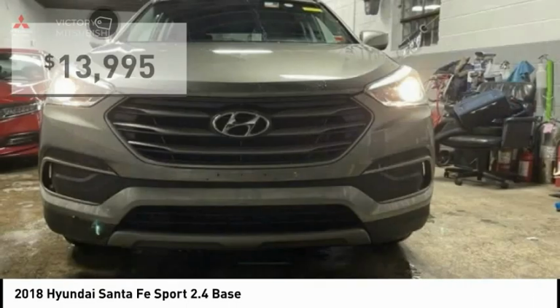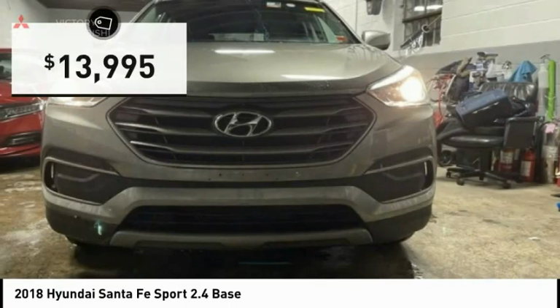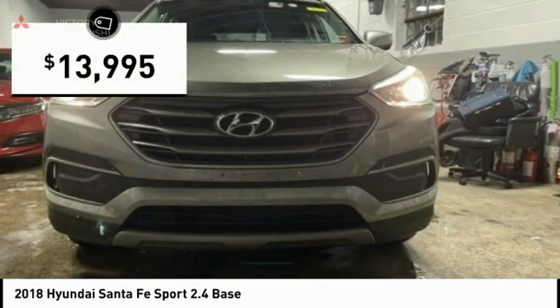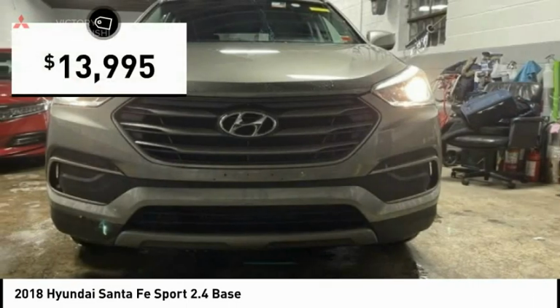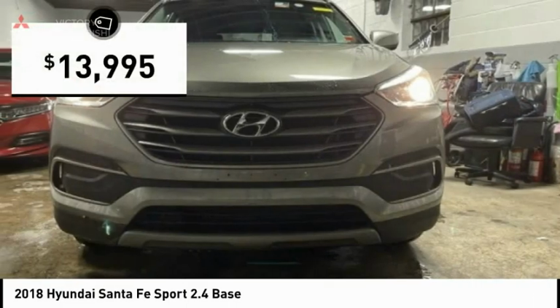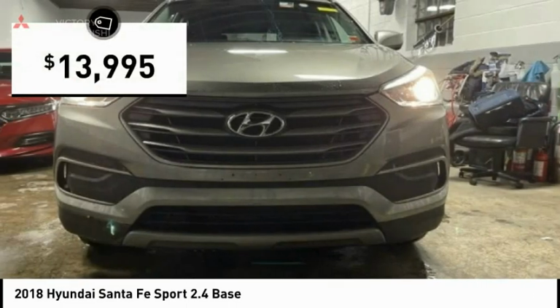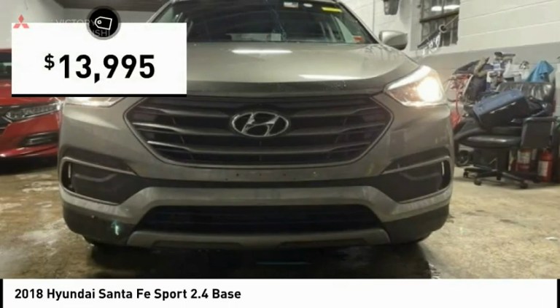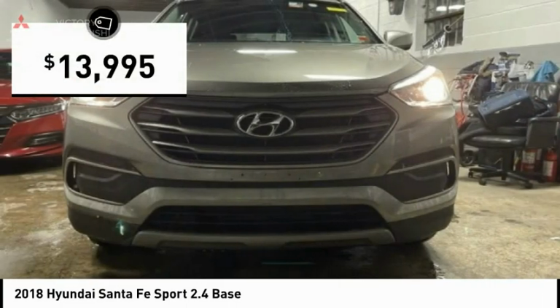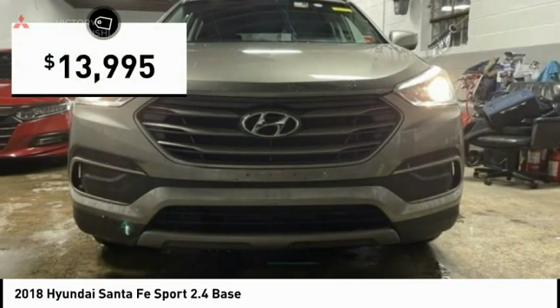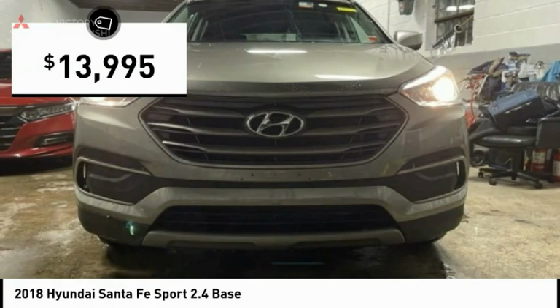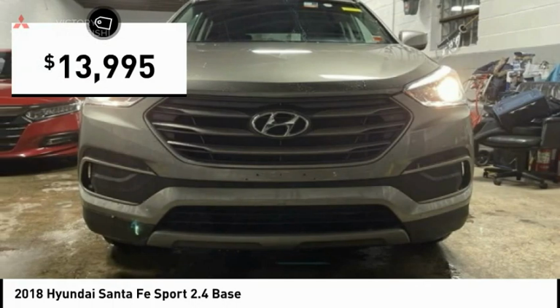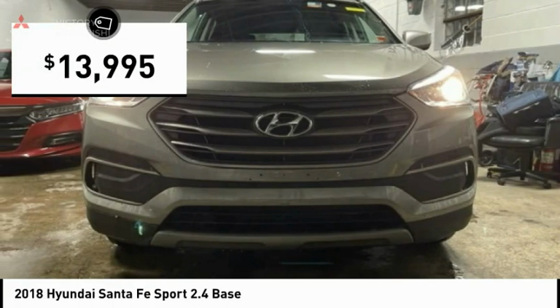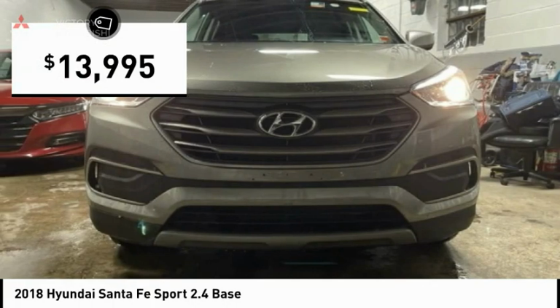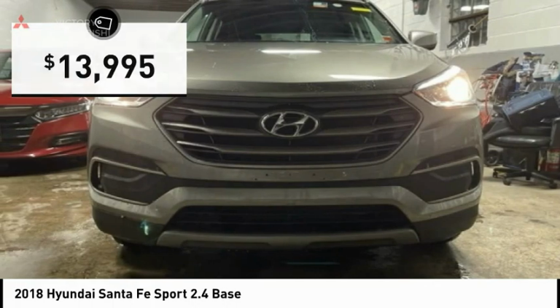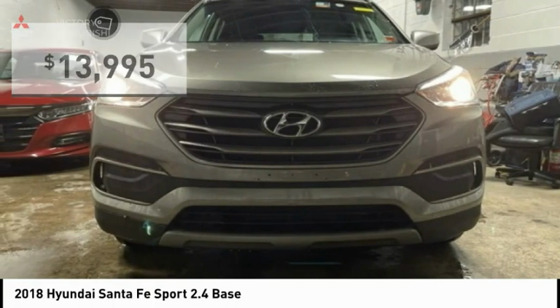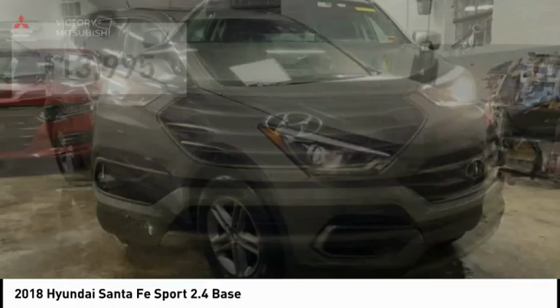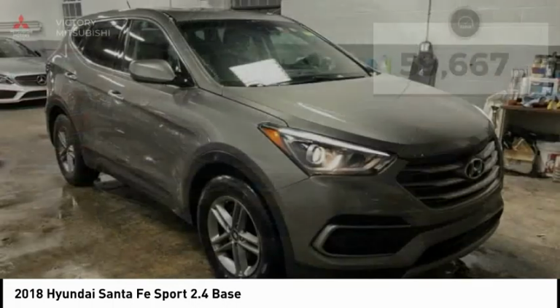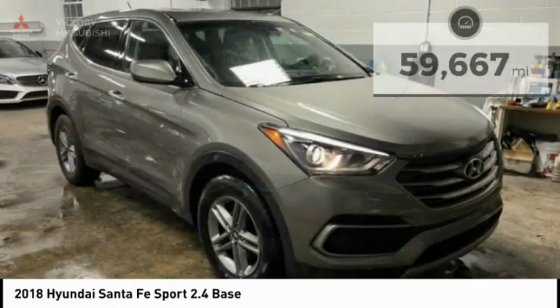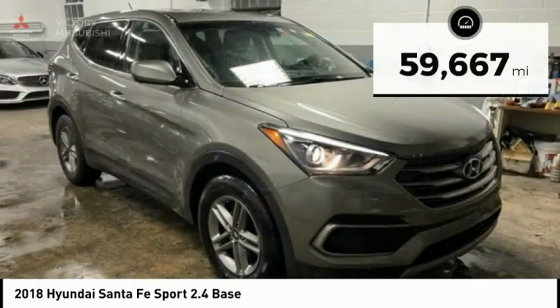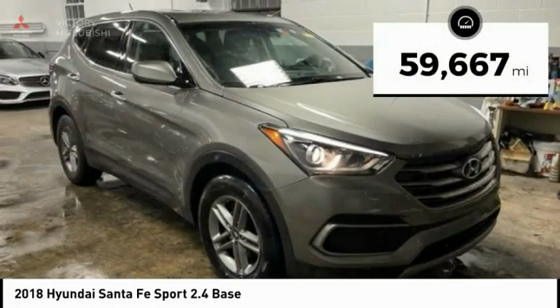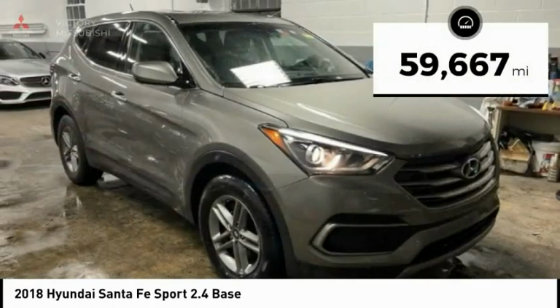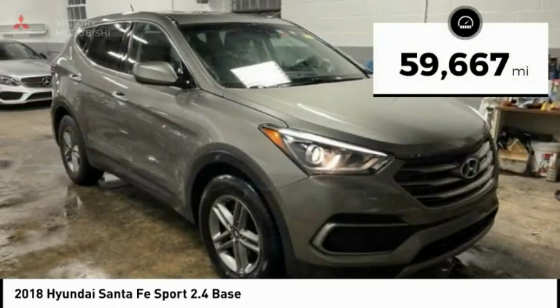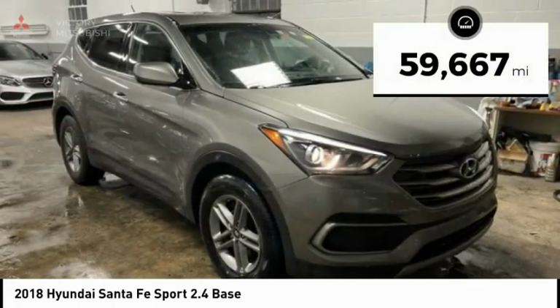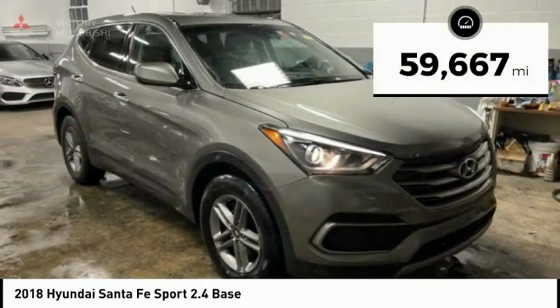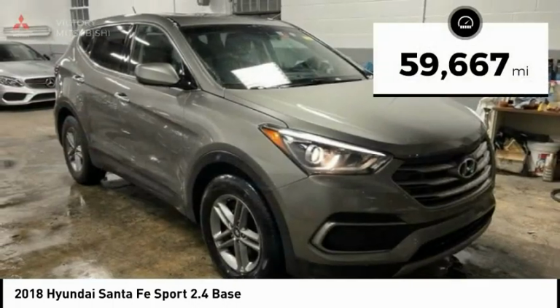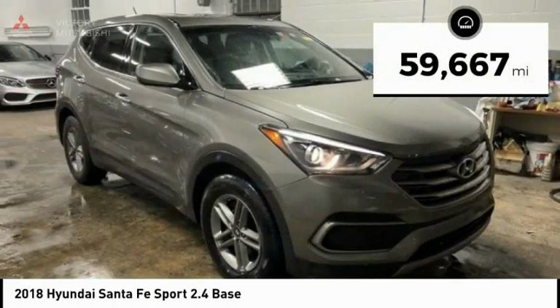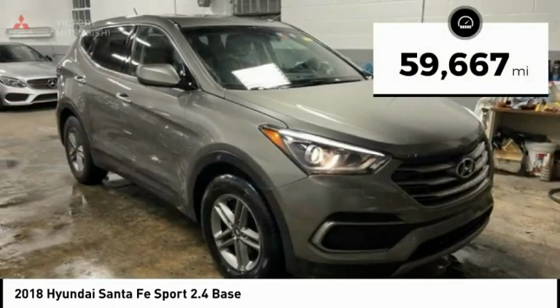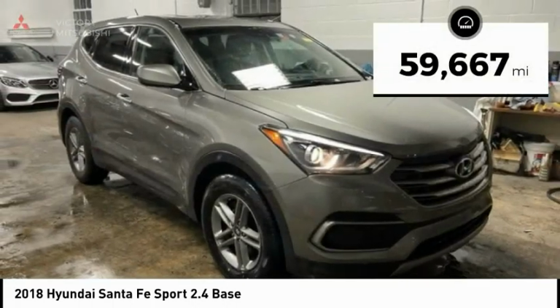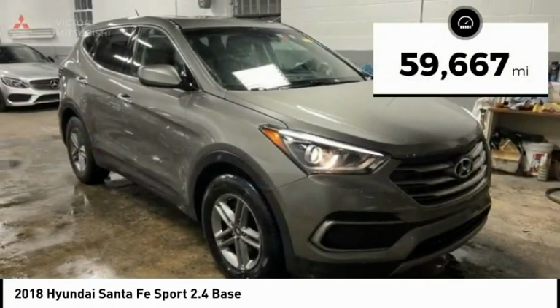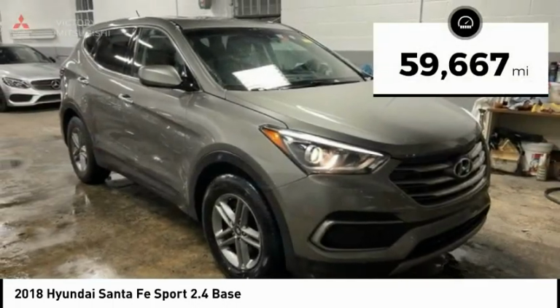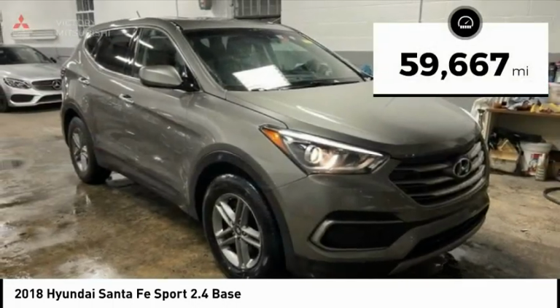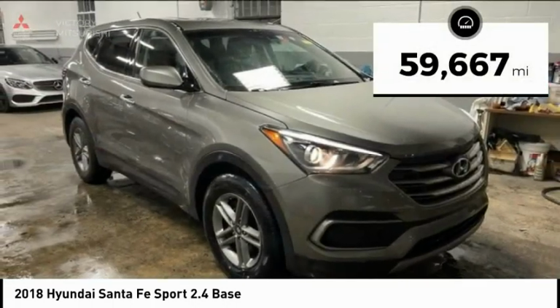And it is priced below $15,000. This vehicle has less than 60,000 miles.